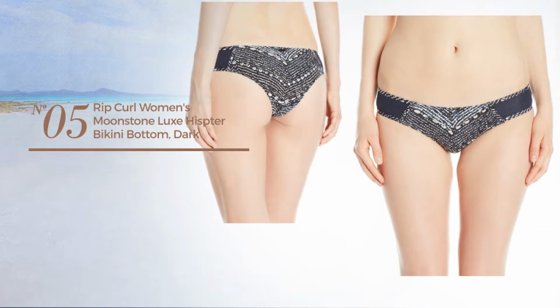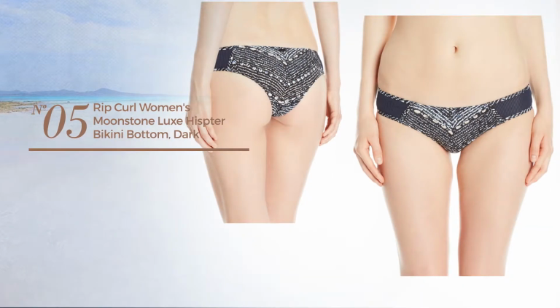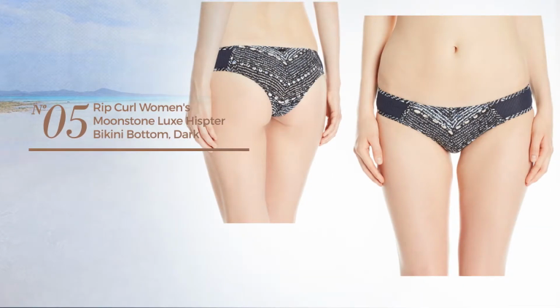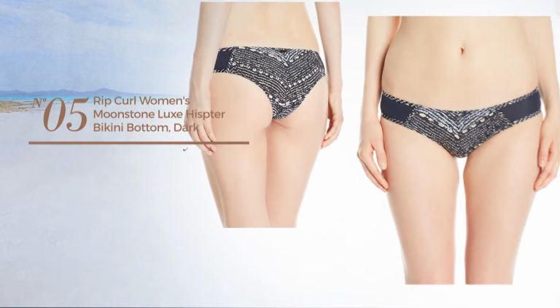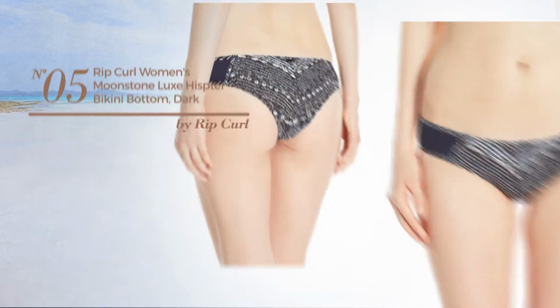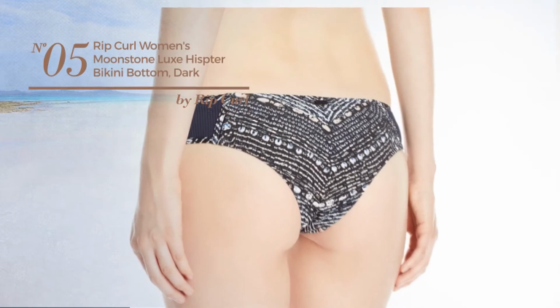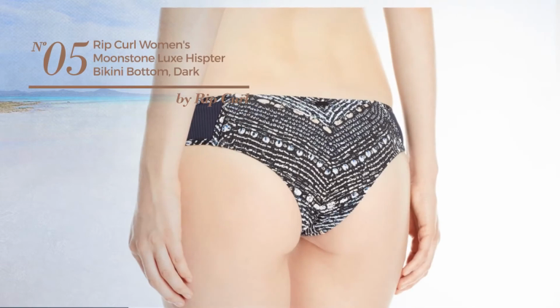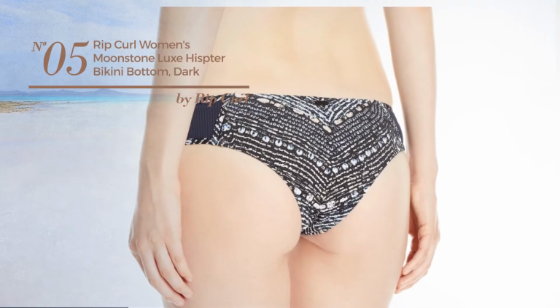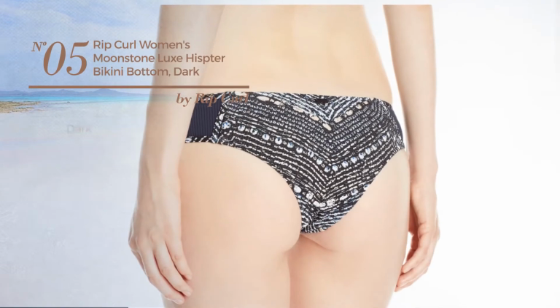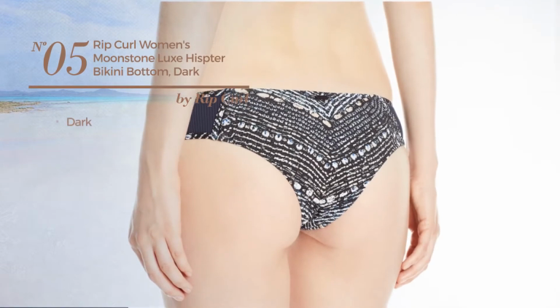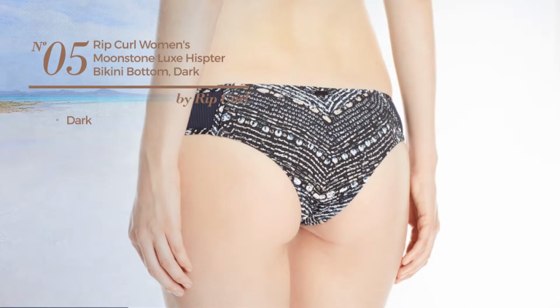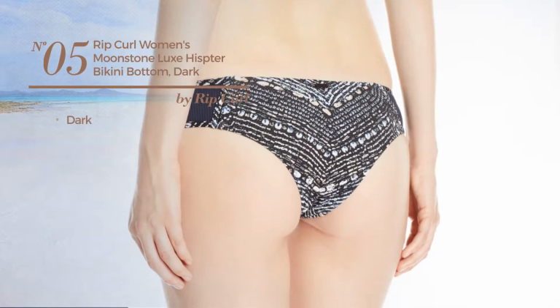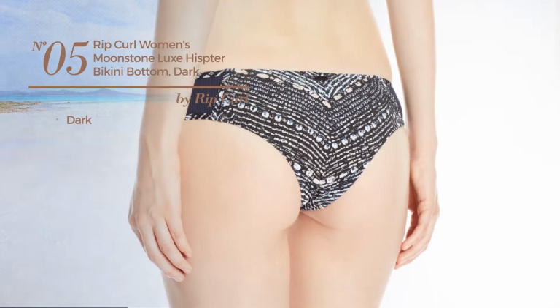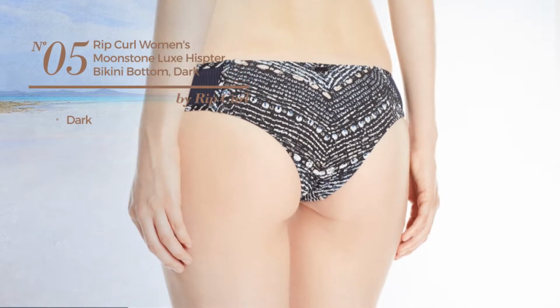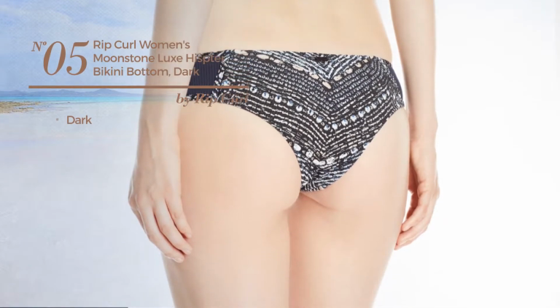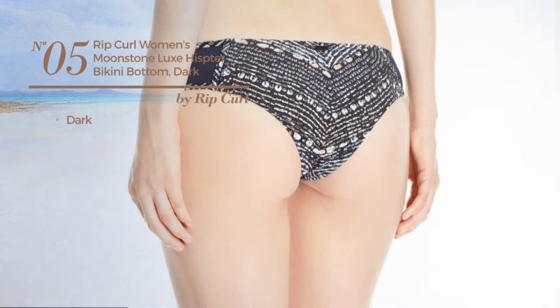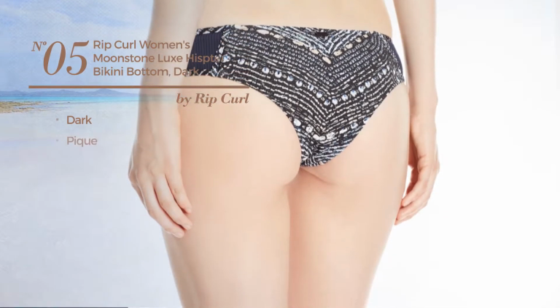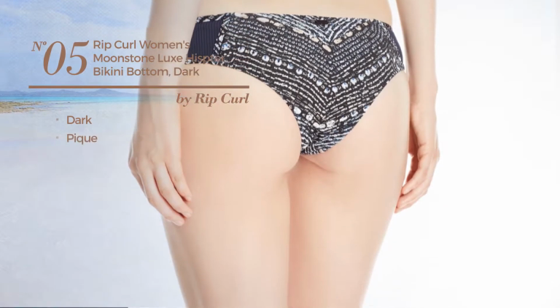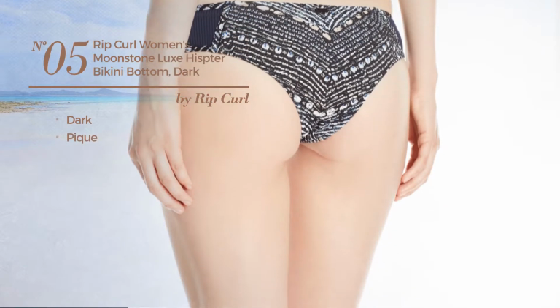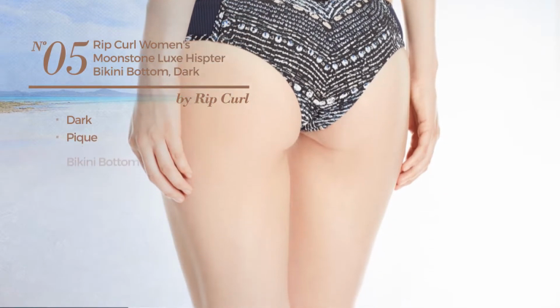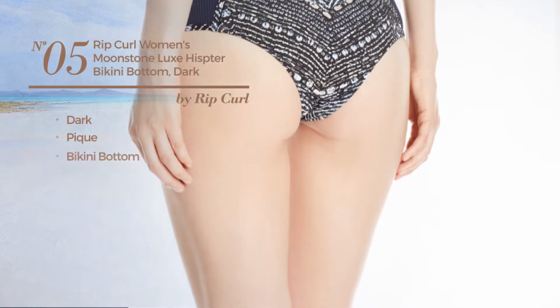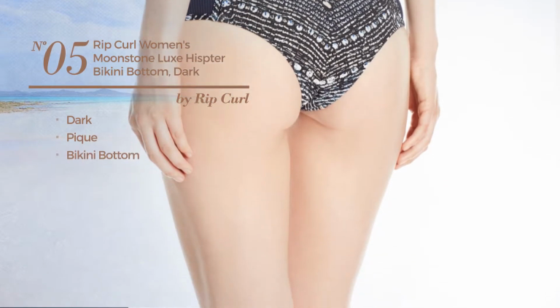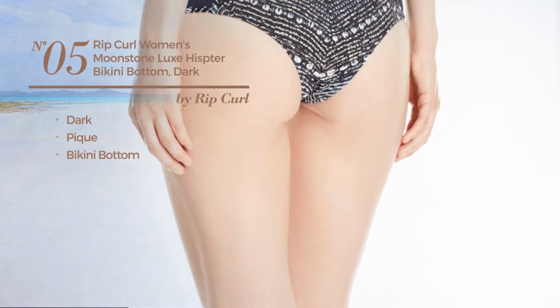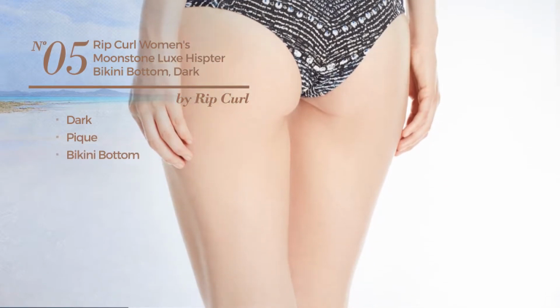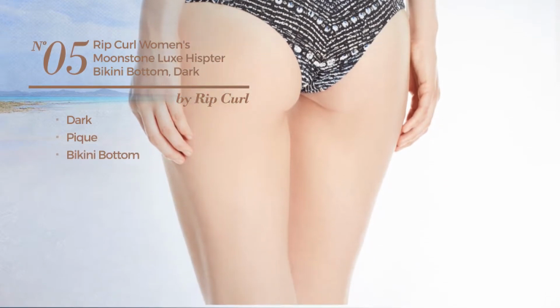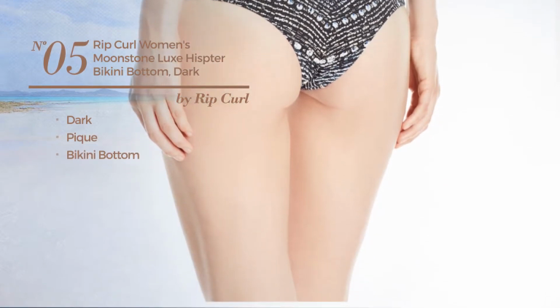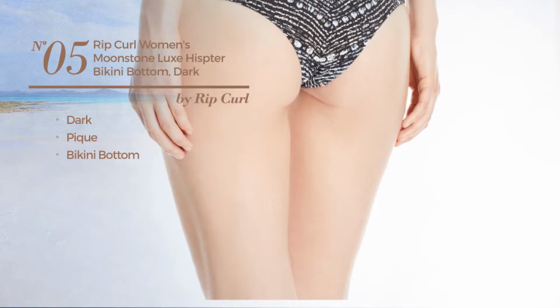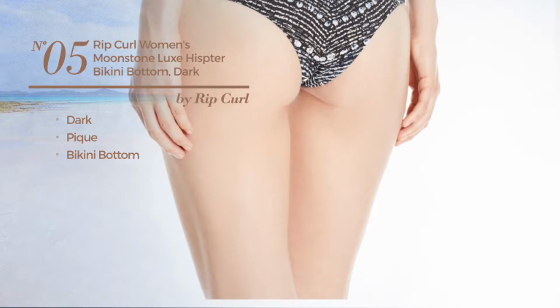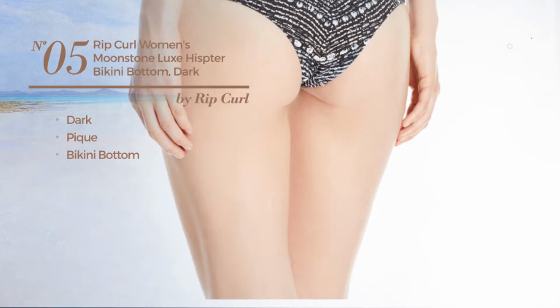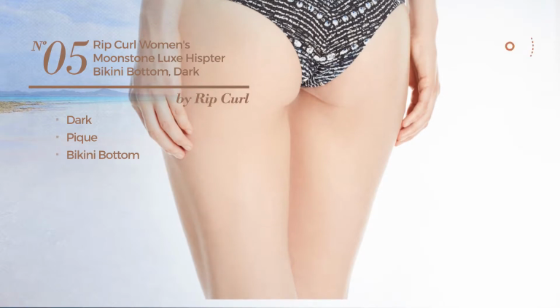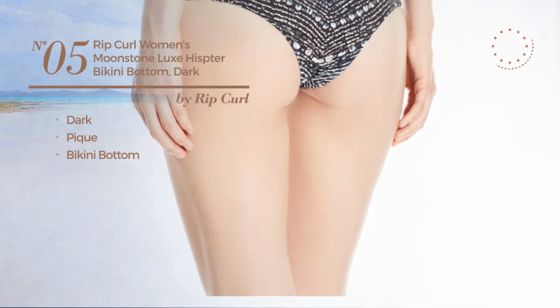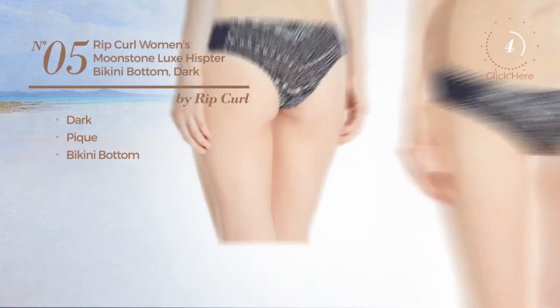Number 5. Featuring a dark look, crafted from peak, with a bikini bottom. Available in 3 more colors. Available just in gray color.